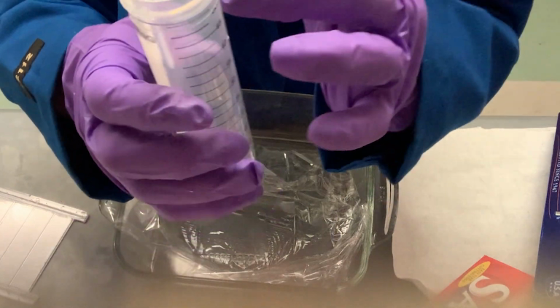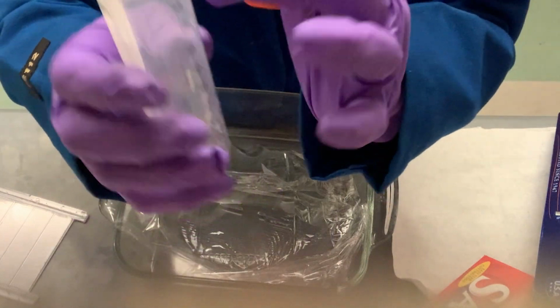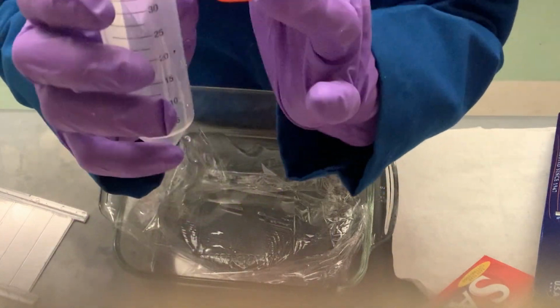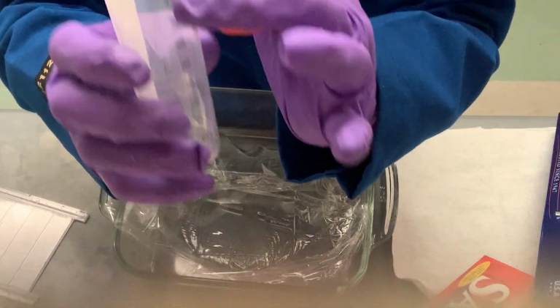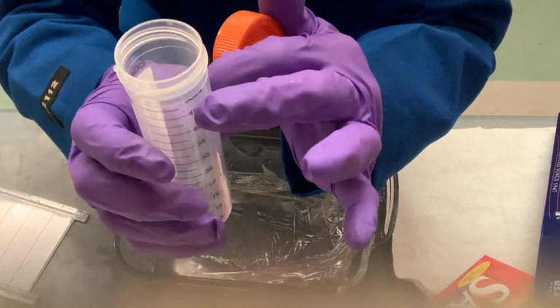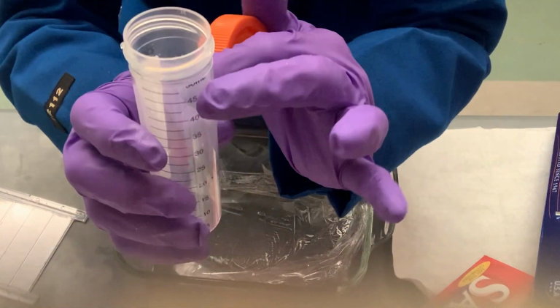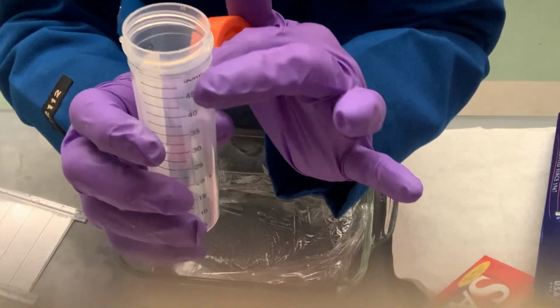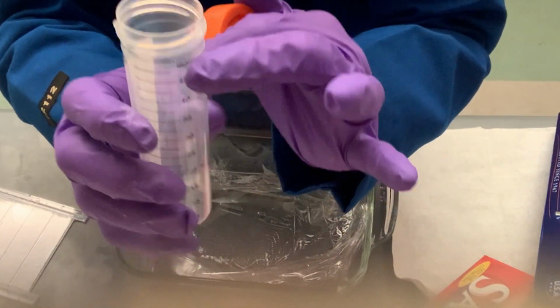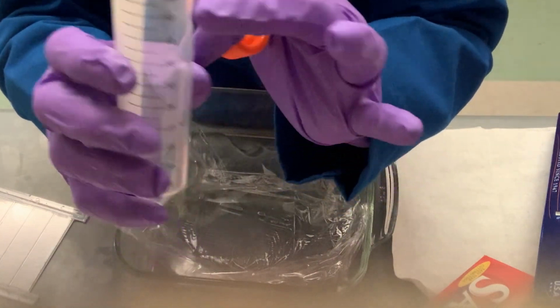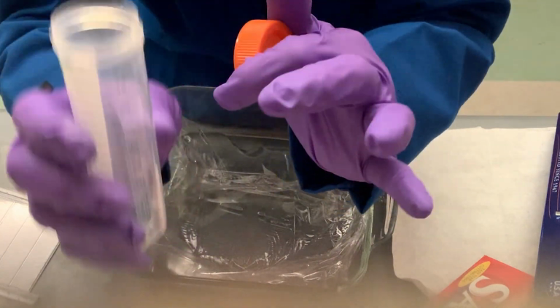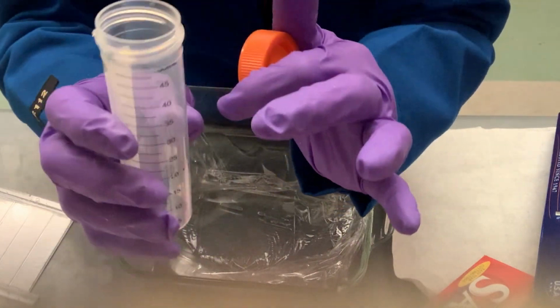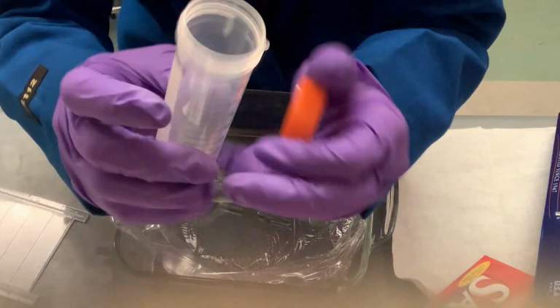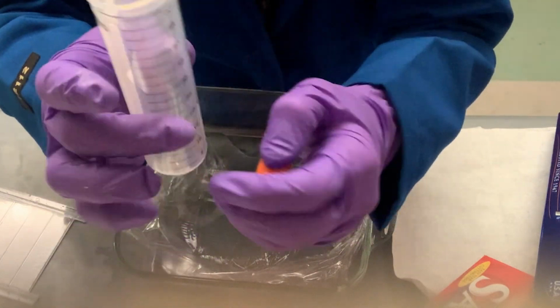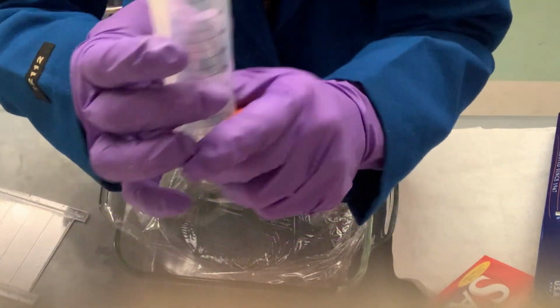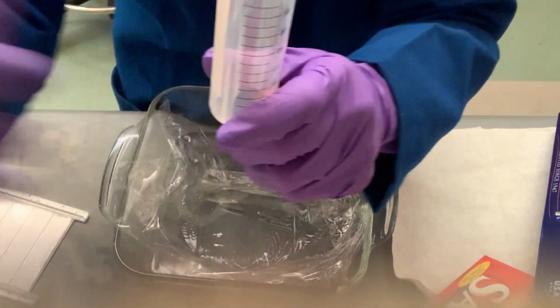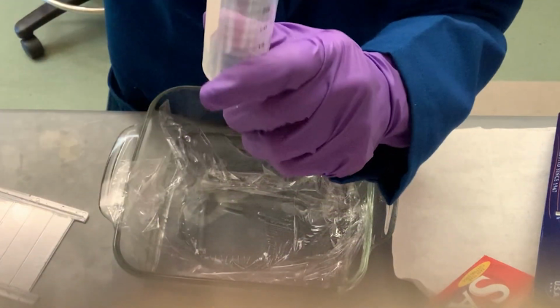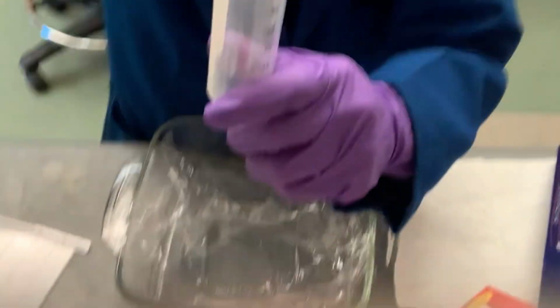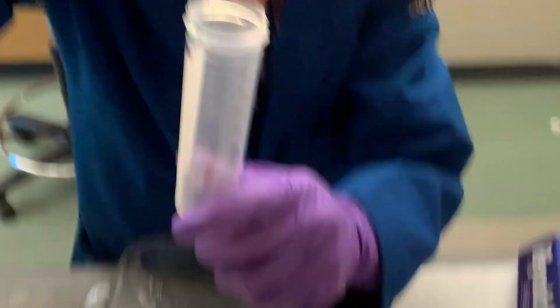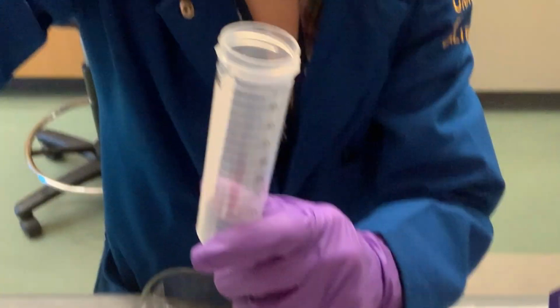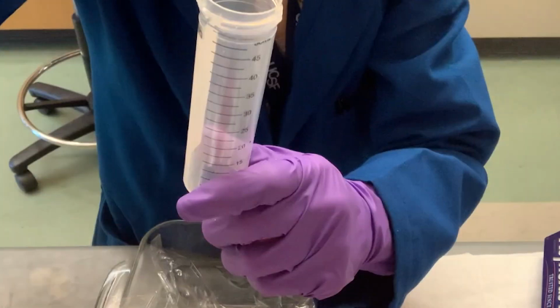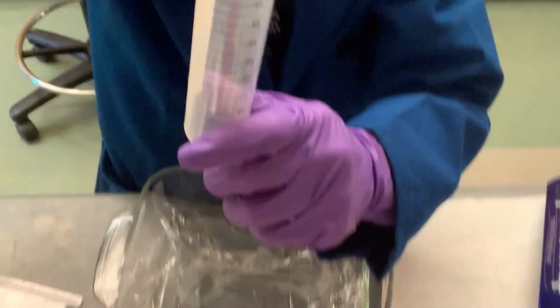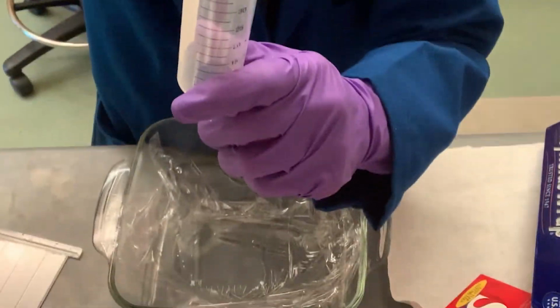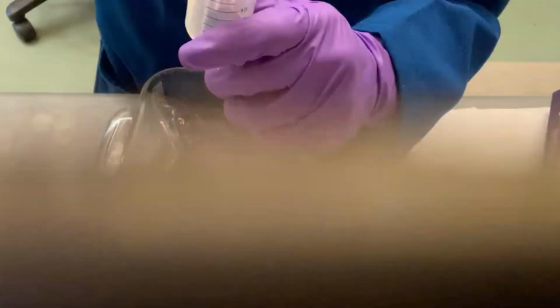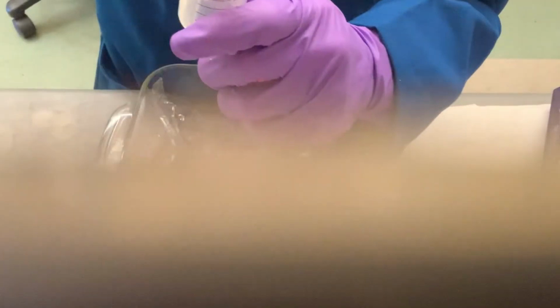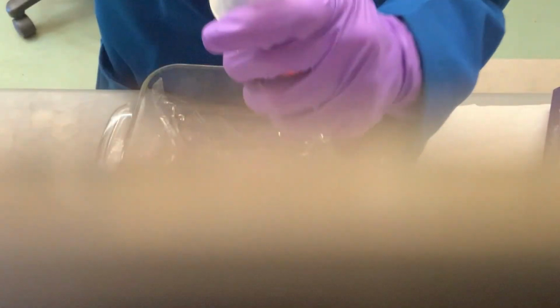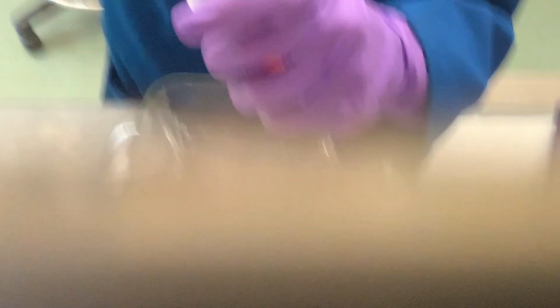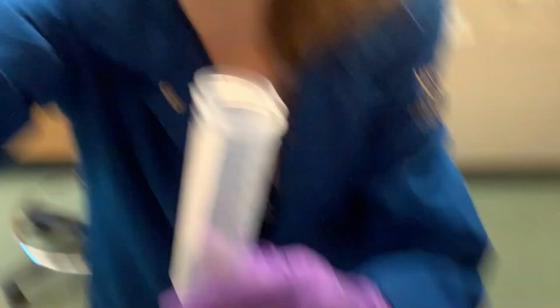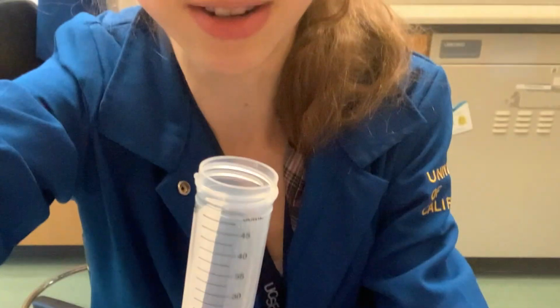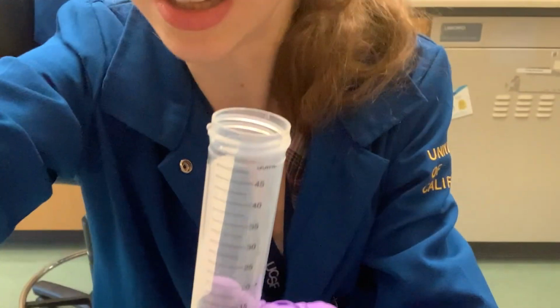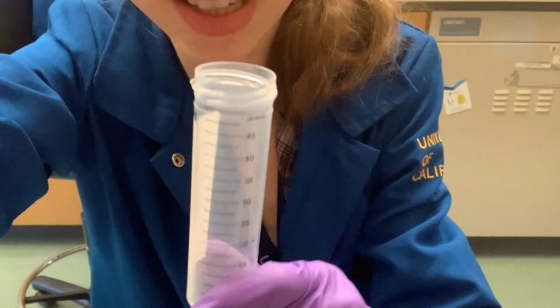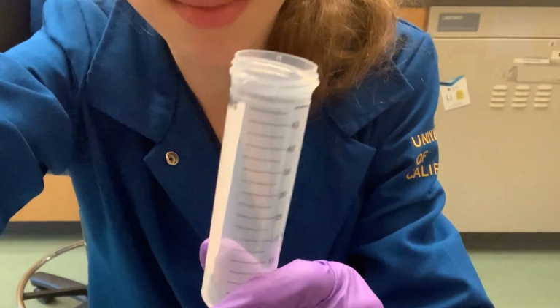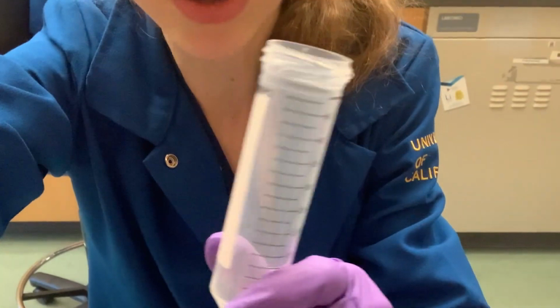Remember that those volume lines on the container aren't totally accurate, so don't rely on them for actual precise measurements — but for this application it really doesn't matter.